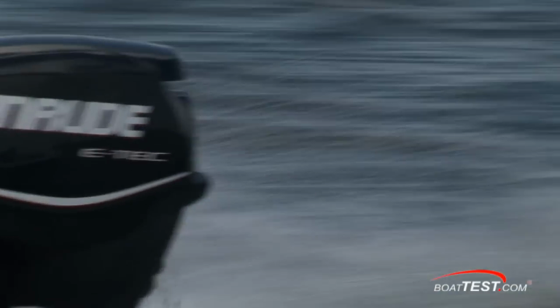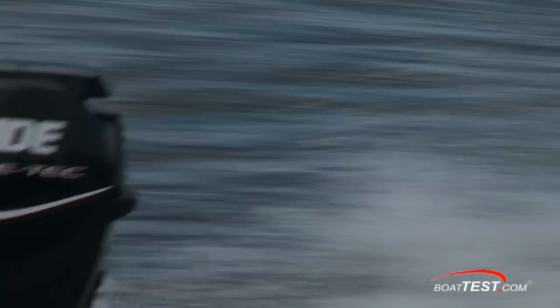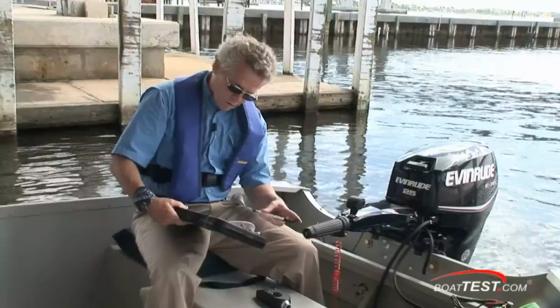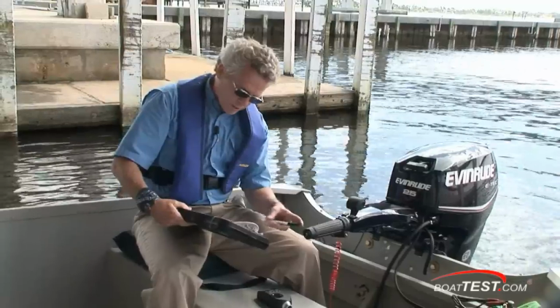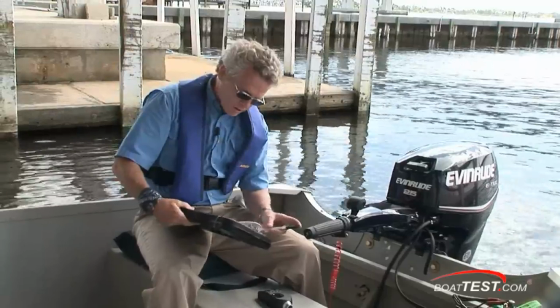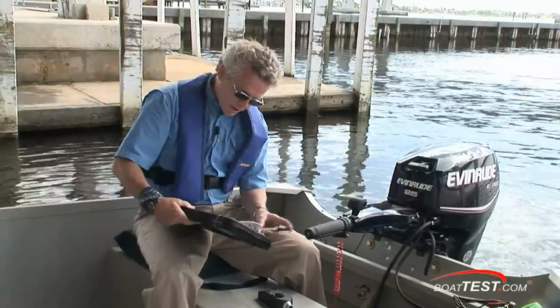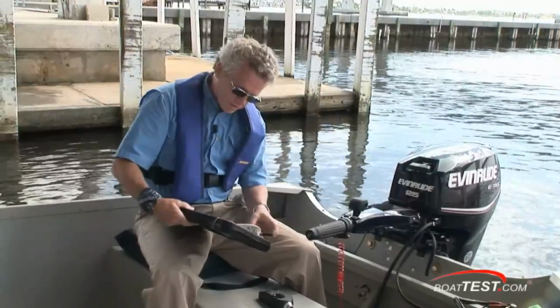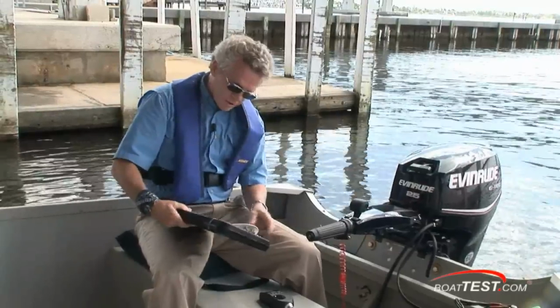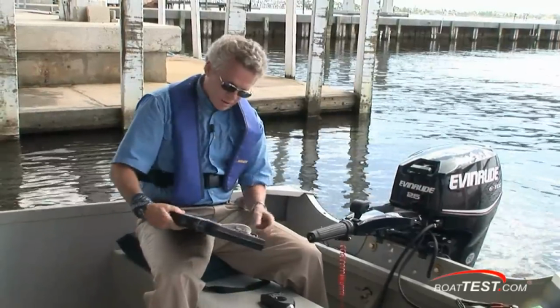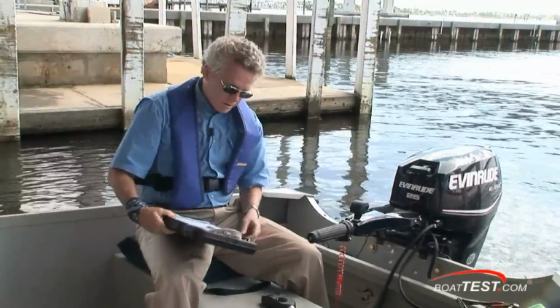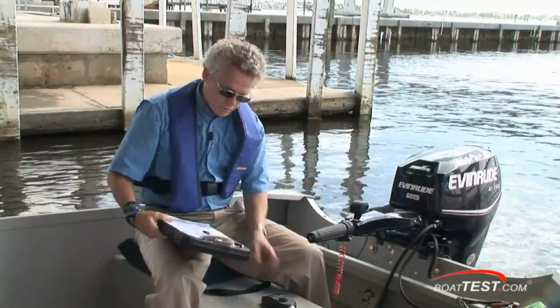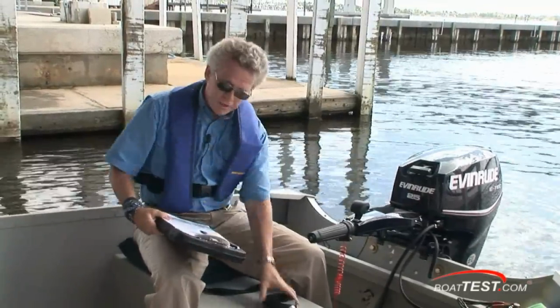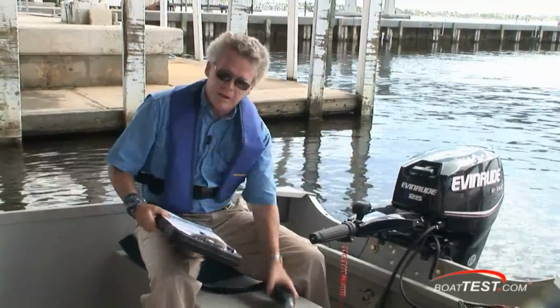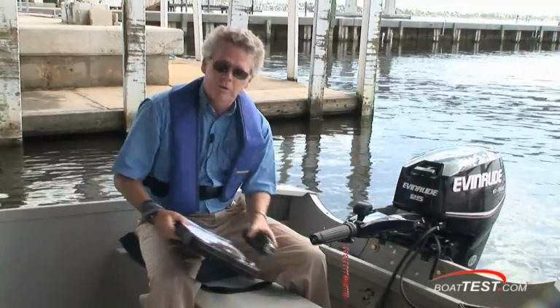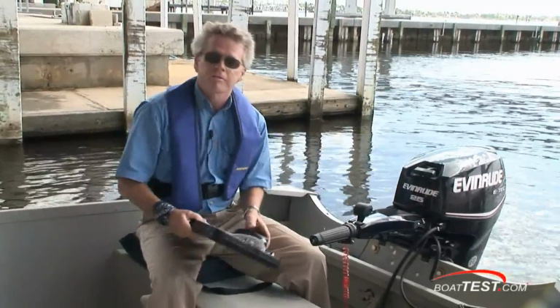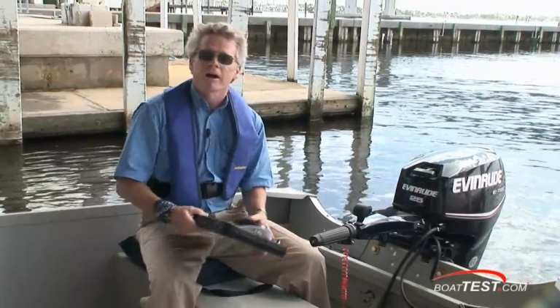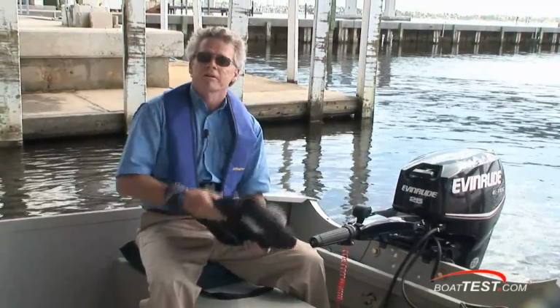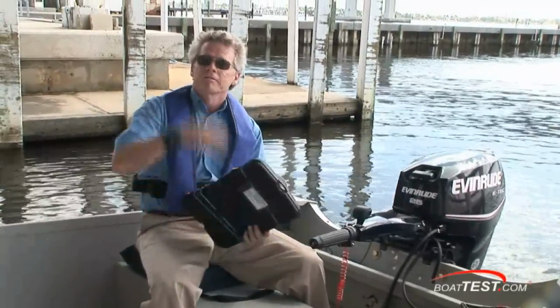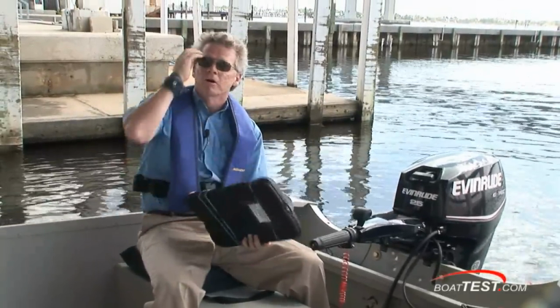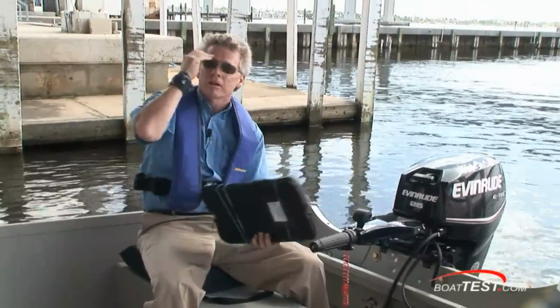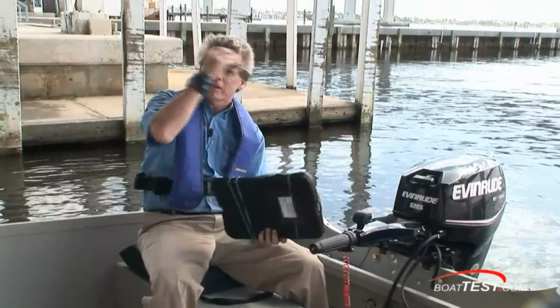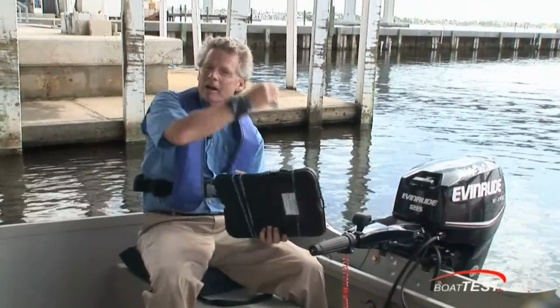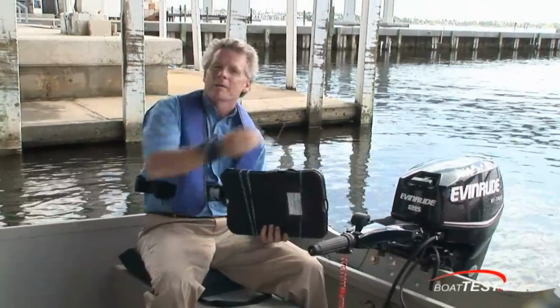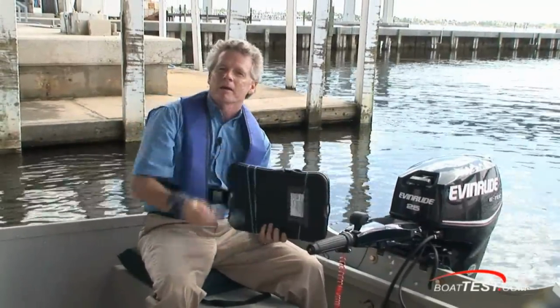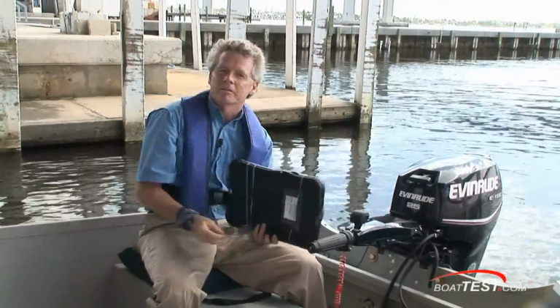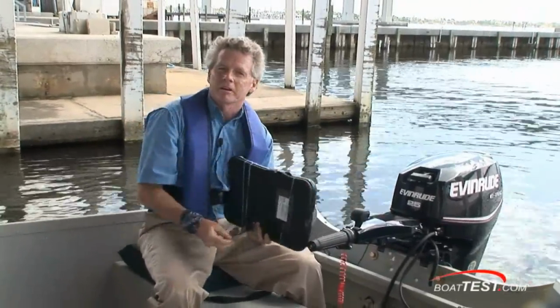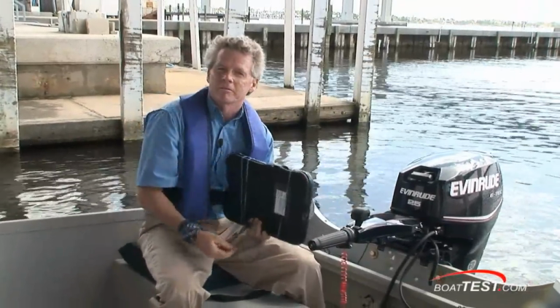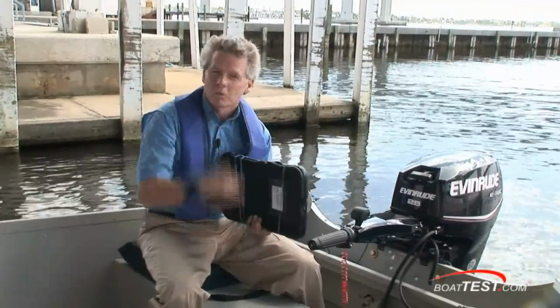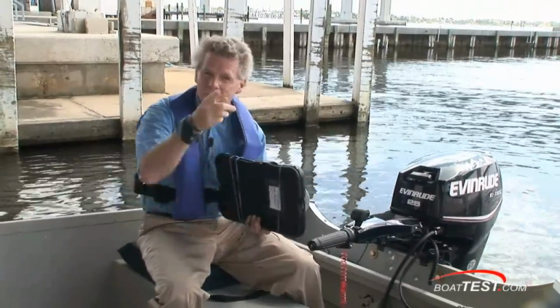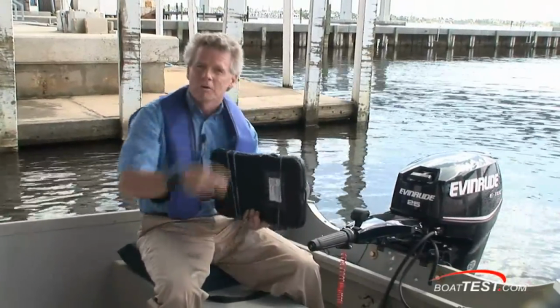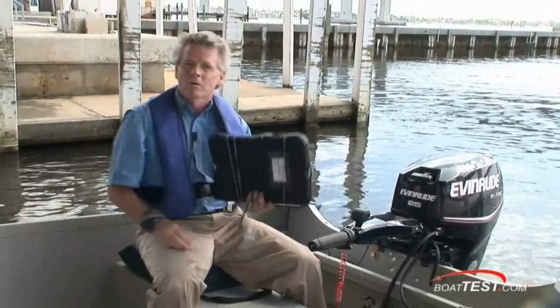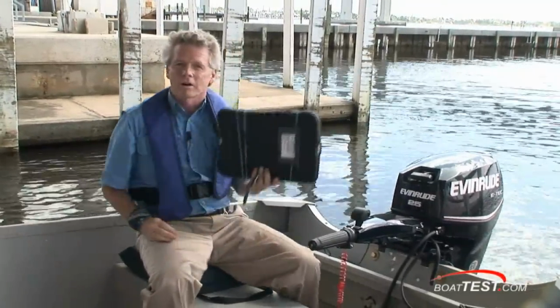That's our test of the Evinrude E-TEC 25. For BoatTest.com, I'm Captain Steve. We'll see you on the water.